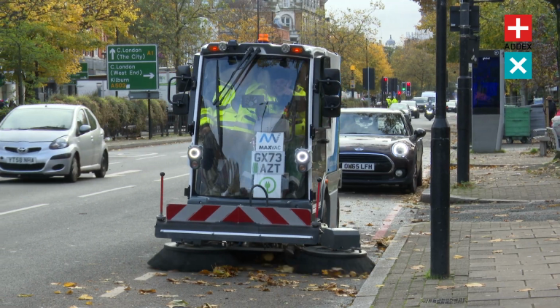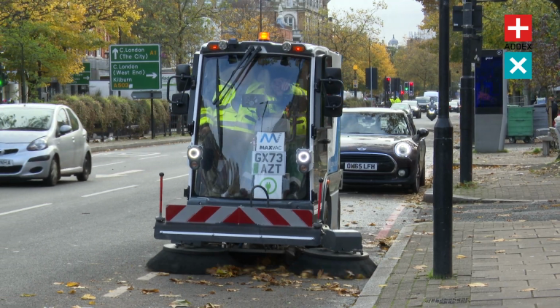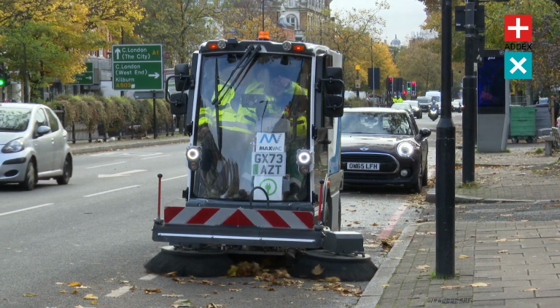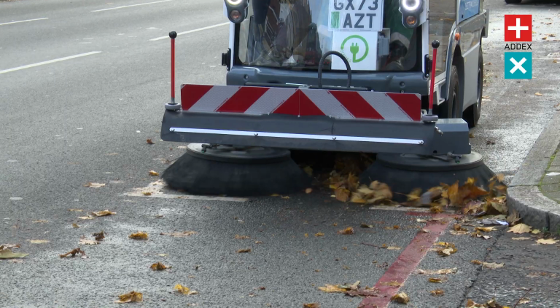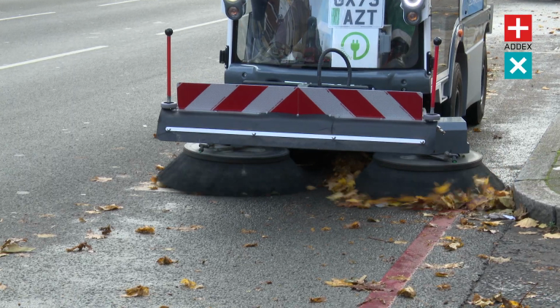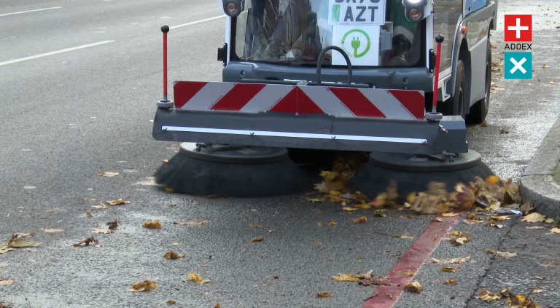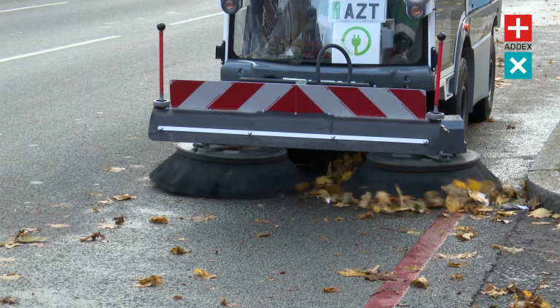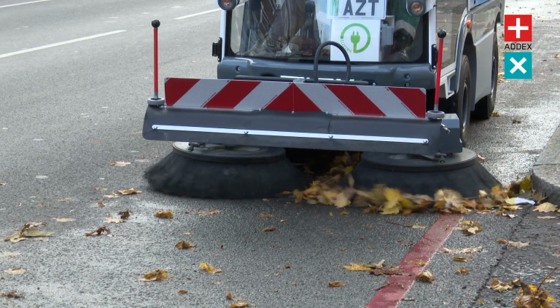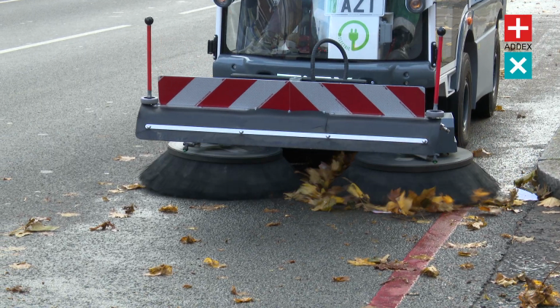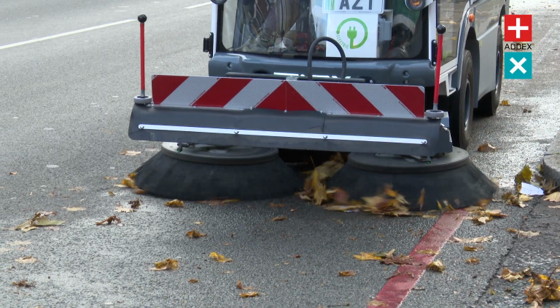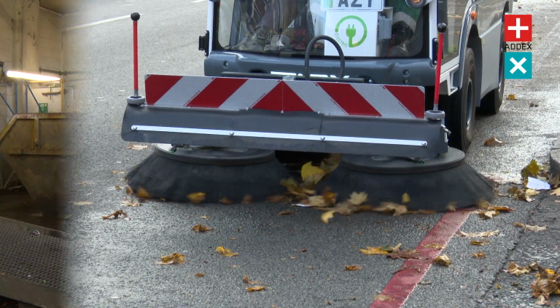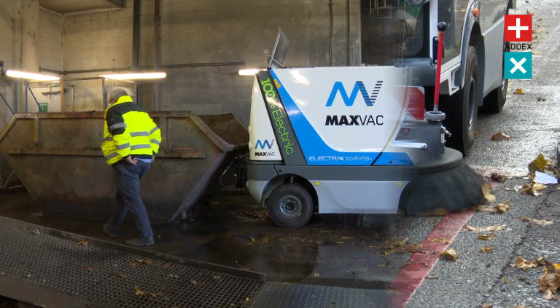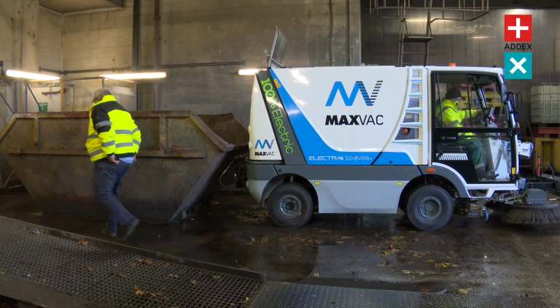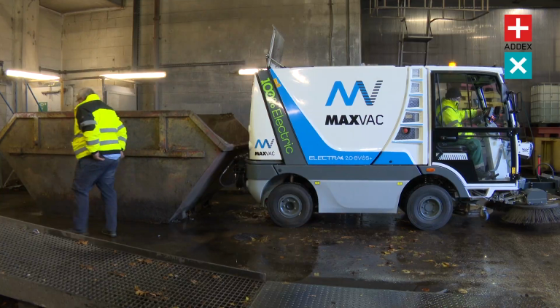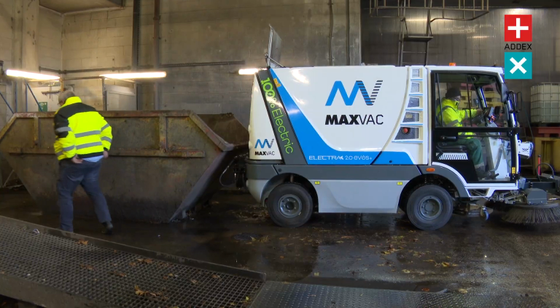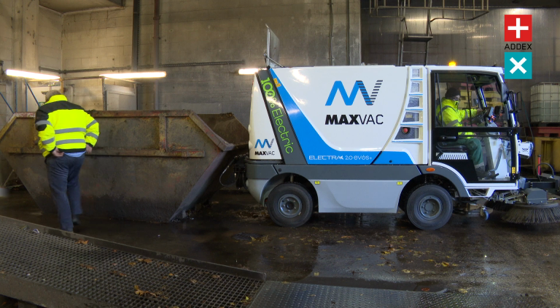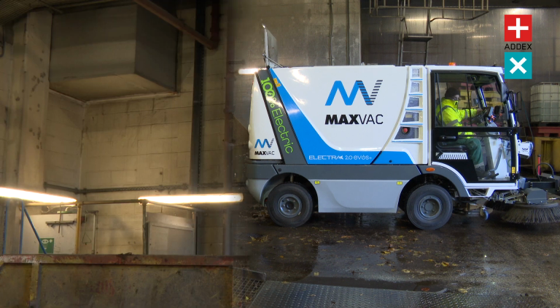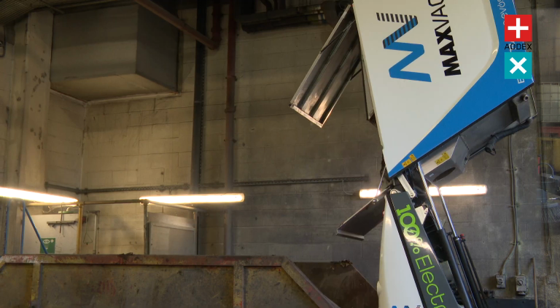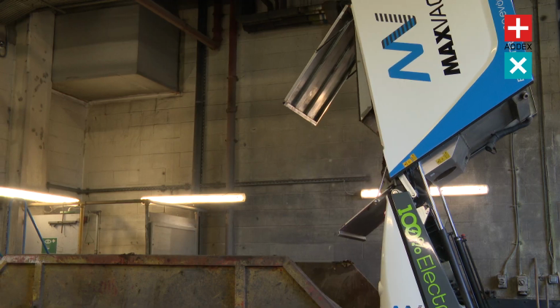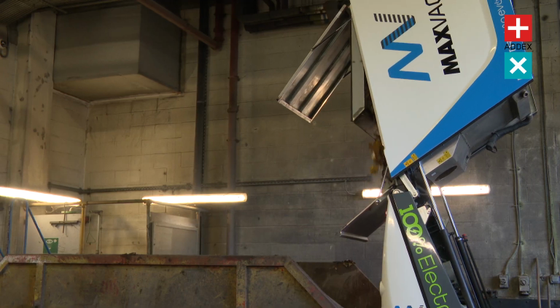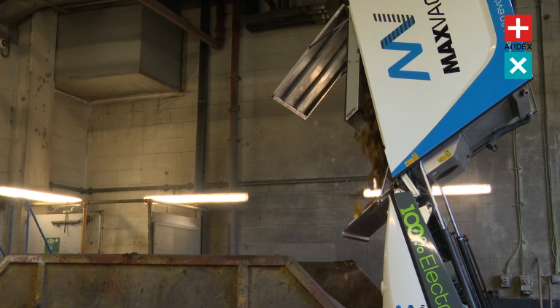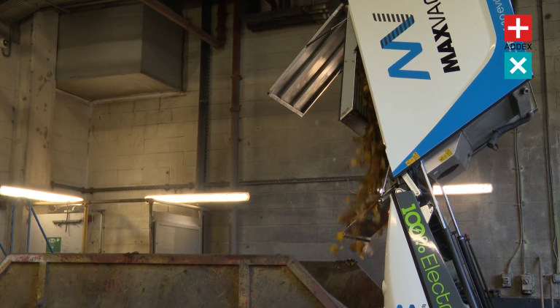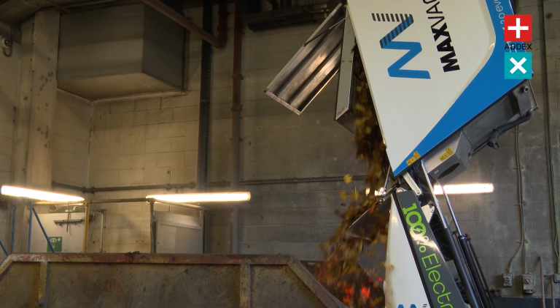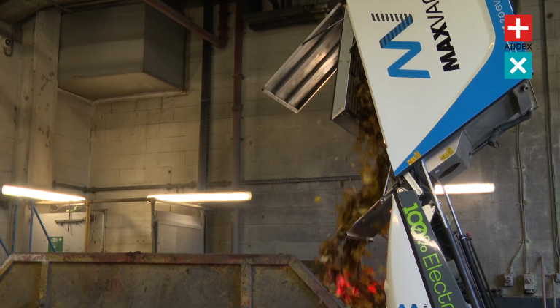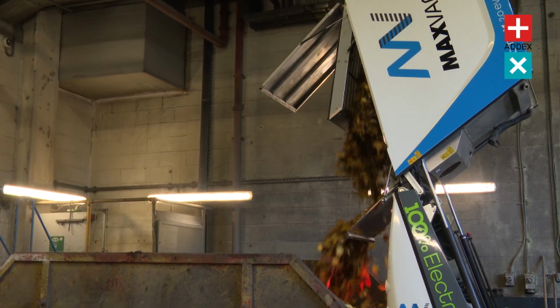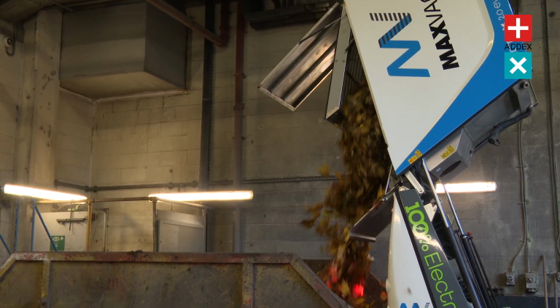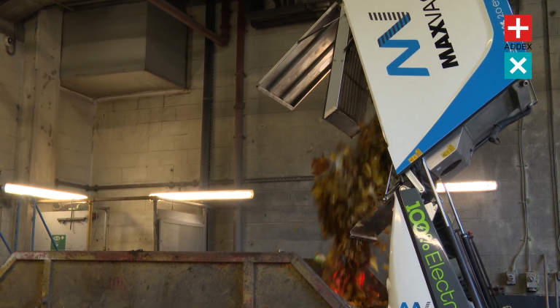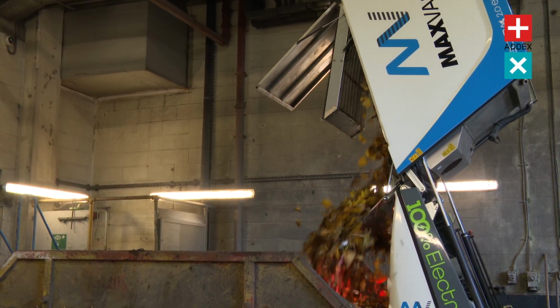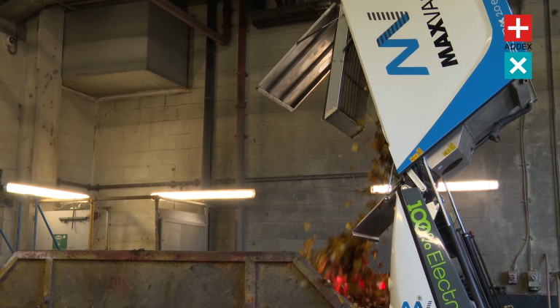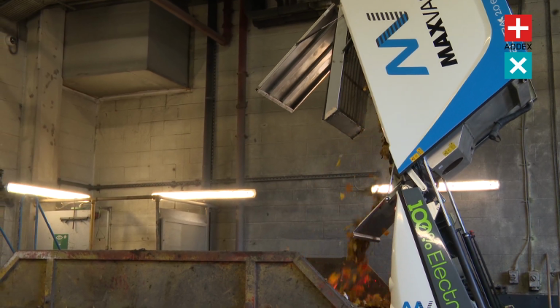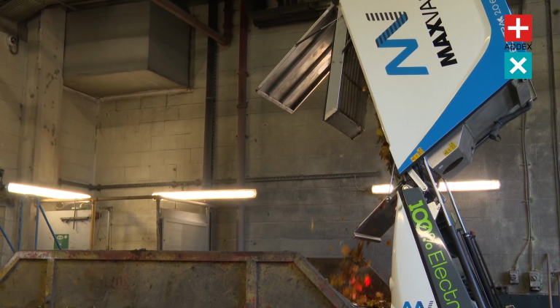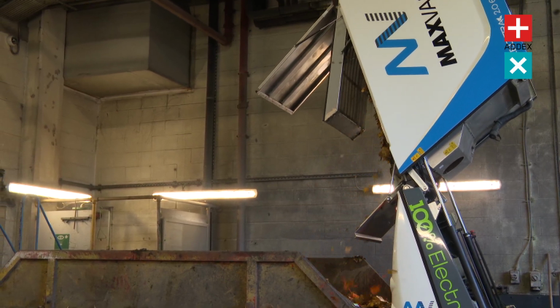Whether it's autumn leaves, dirt, or other urban waste, this enhanced suction capability ensures a thorough cleaning performance.